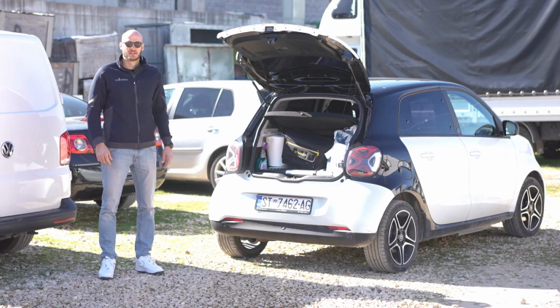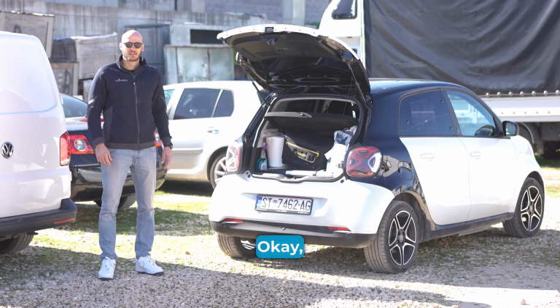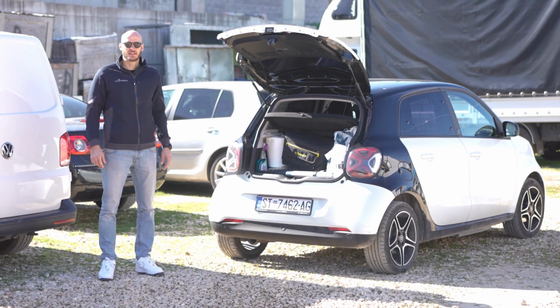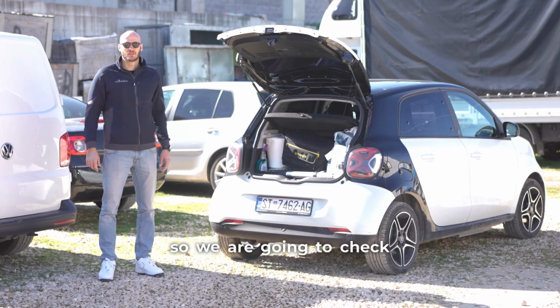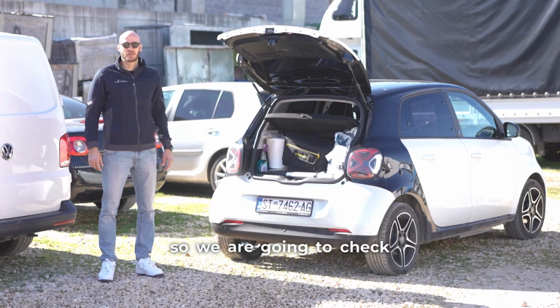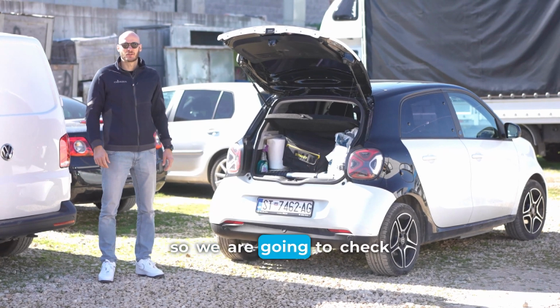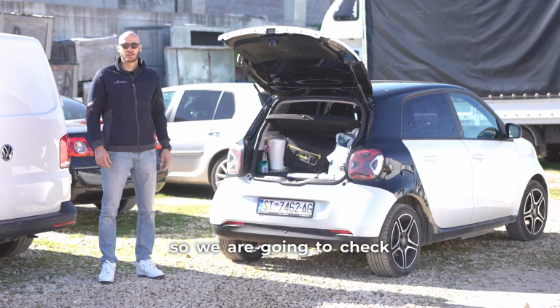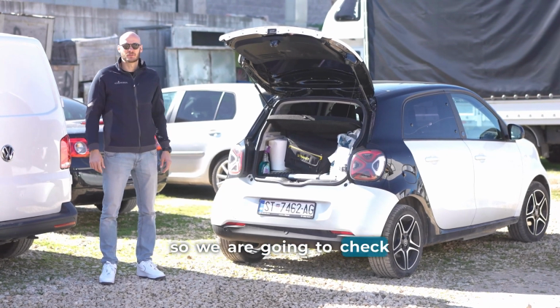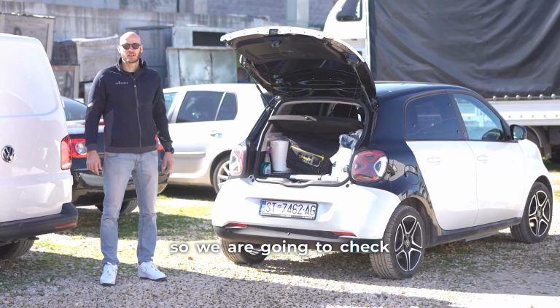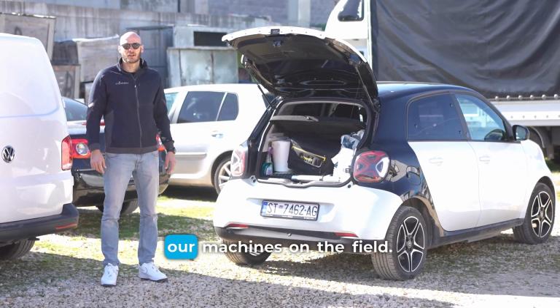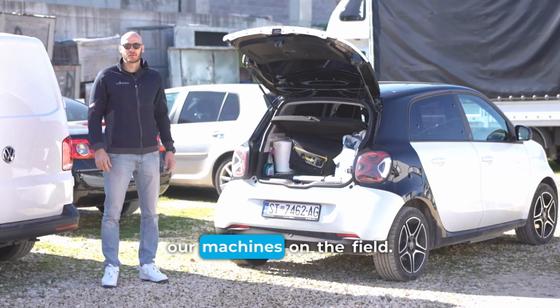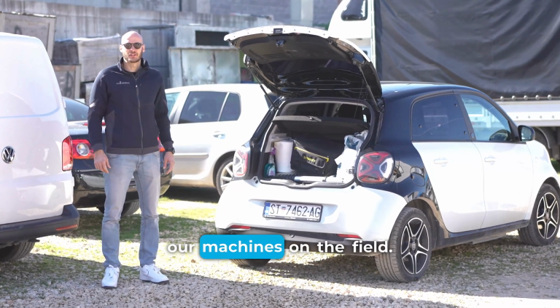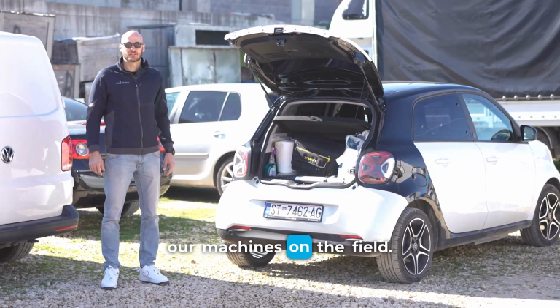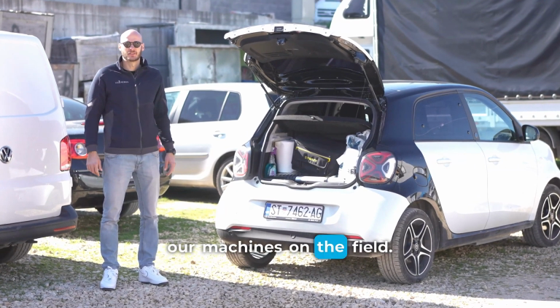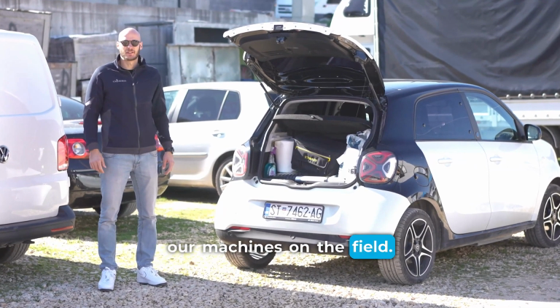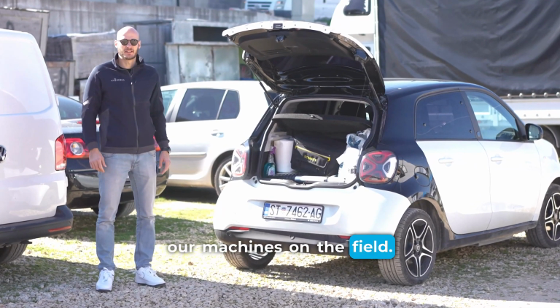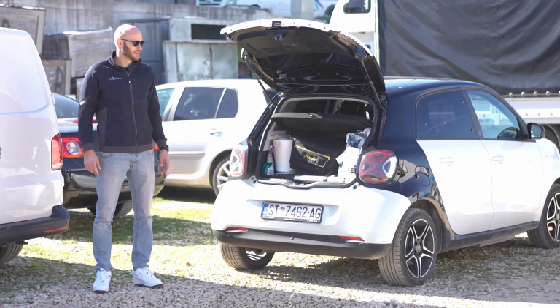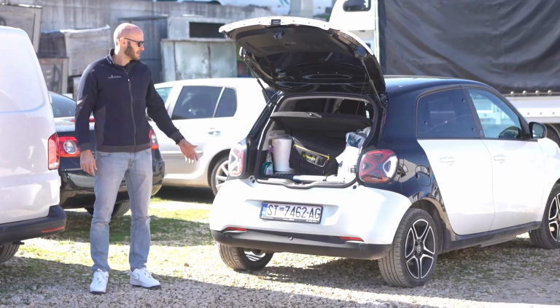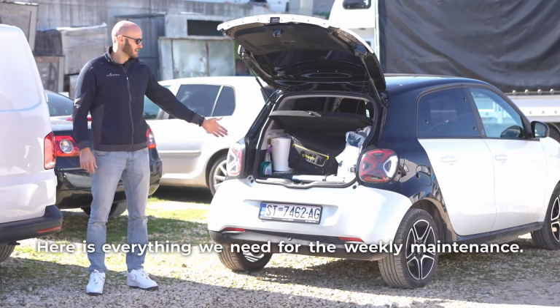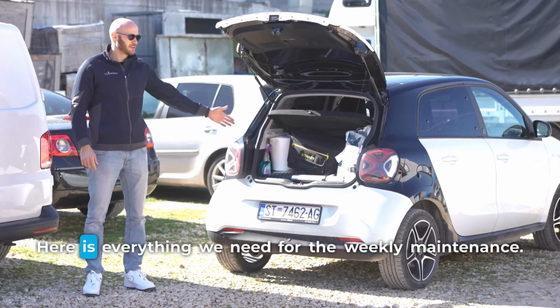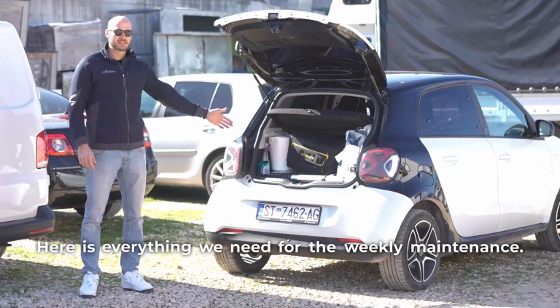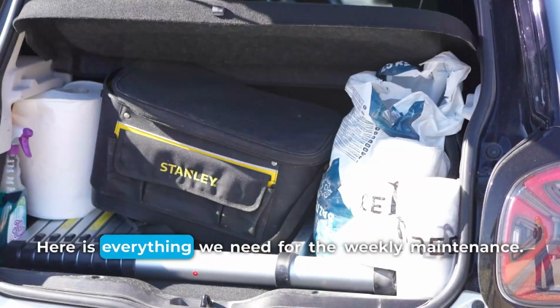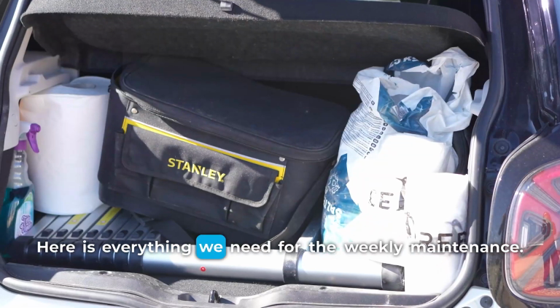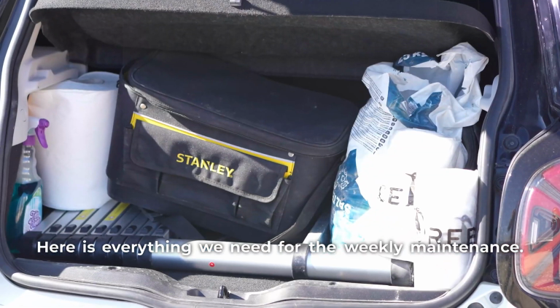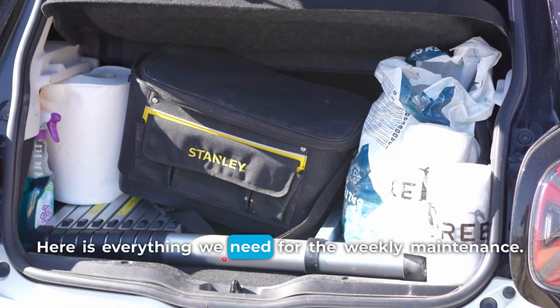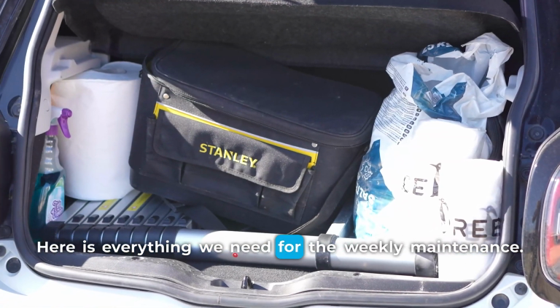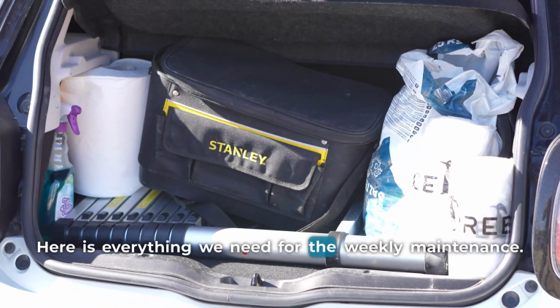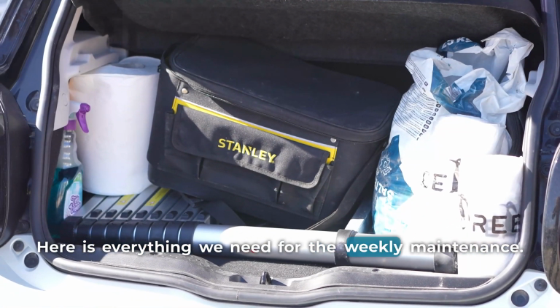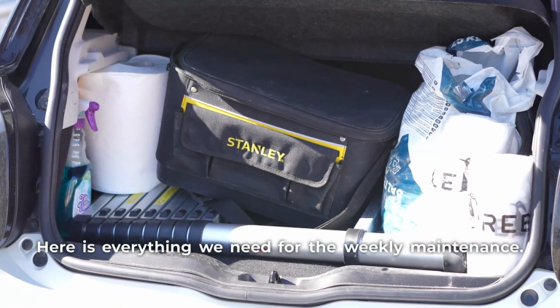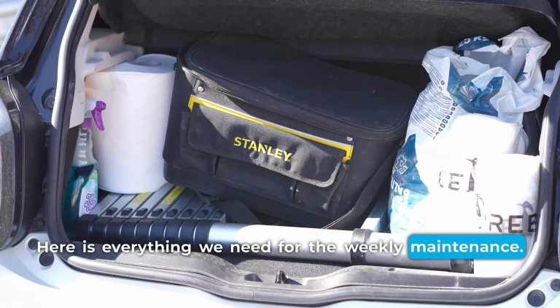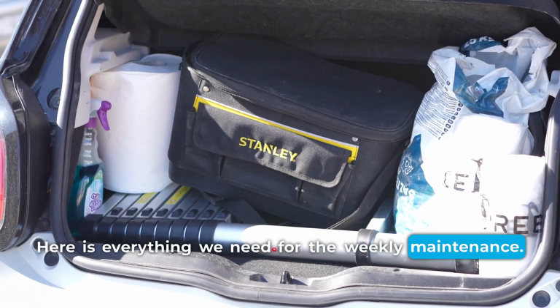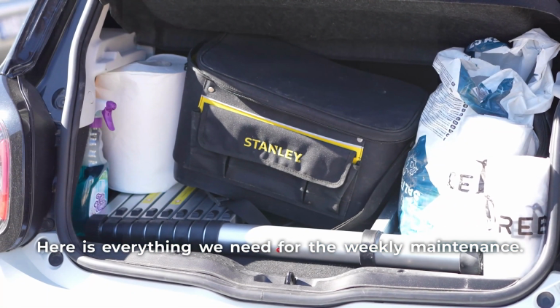We are going to check our machines in the field — here is everything we need for the weekly maintenance.